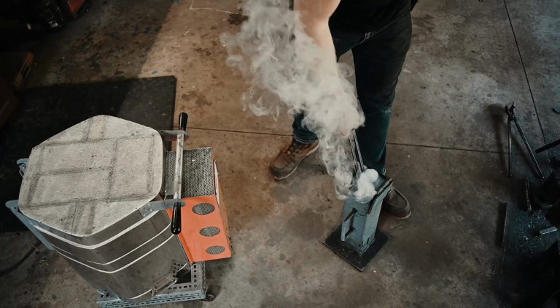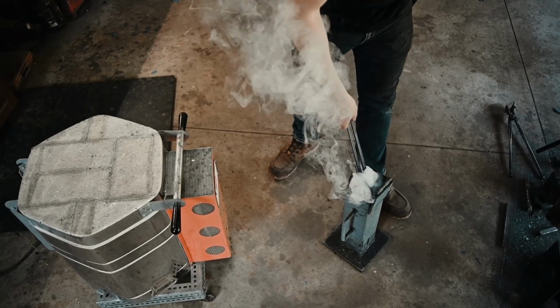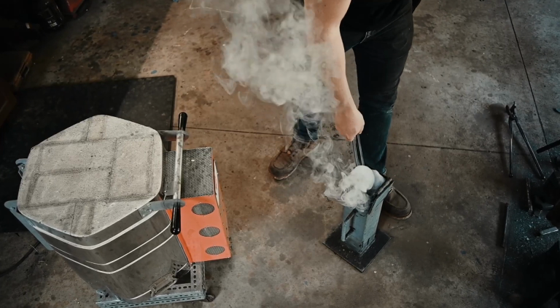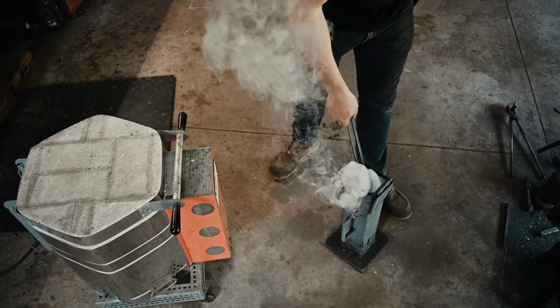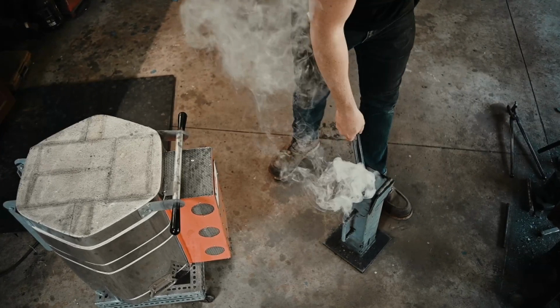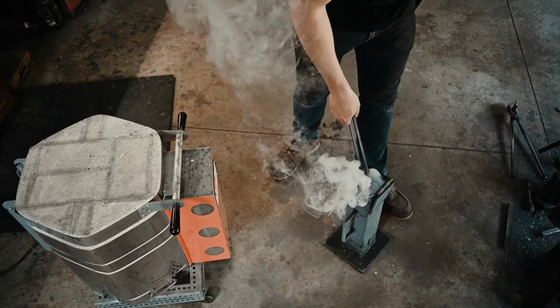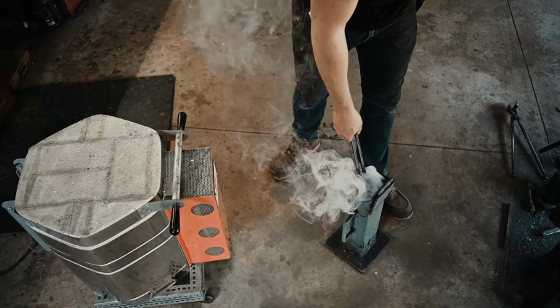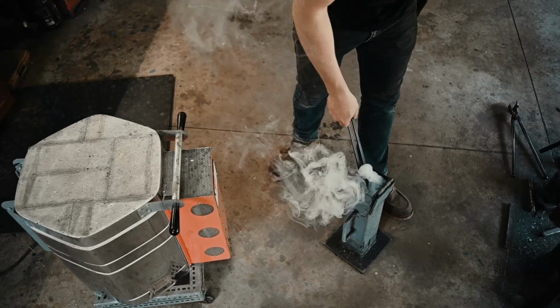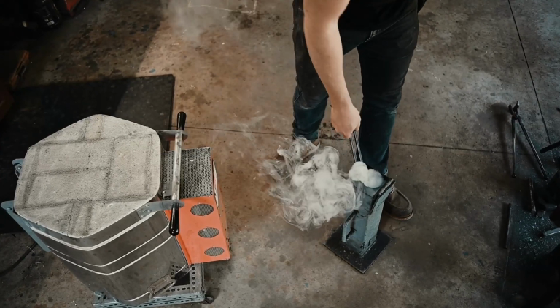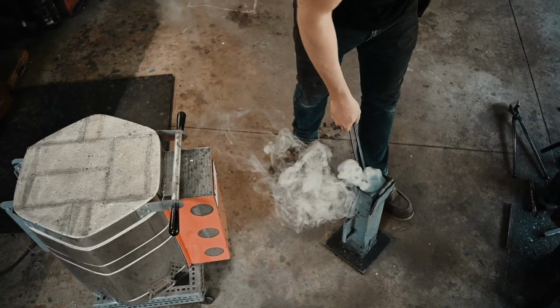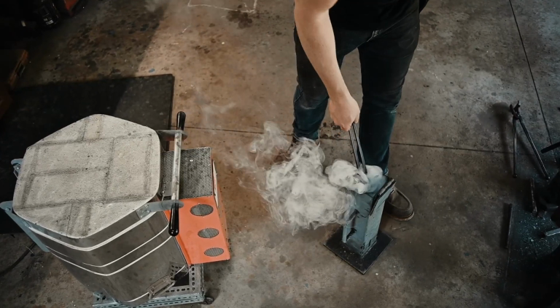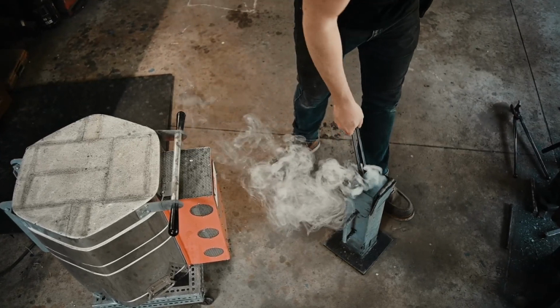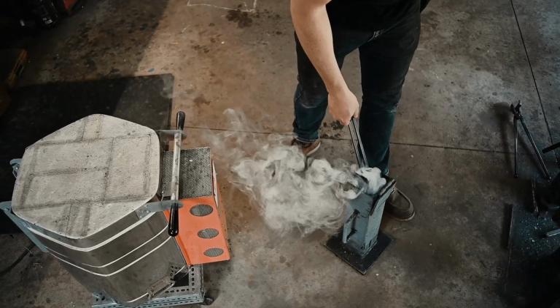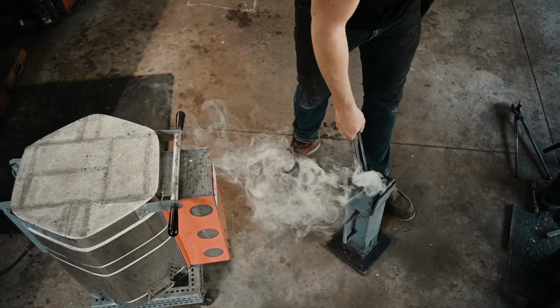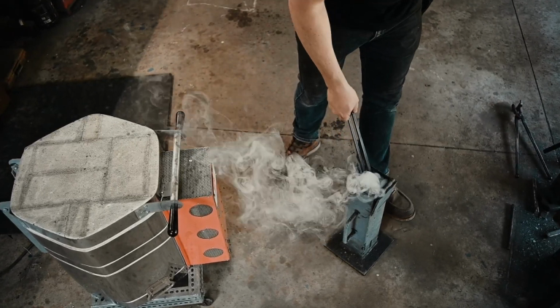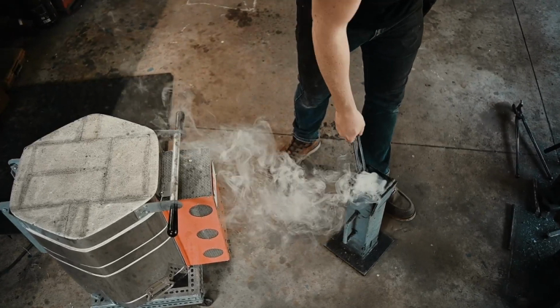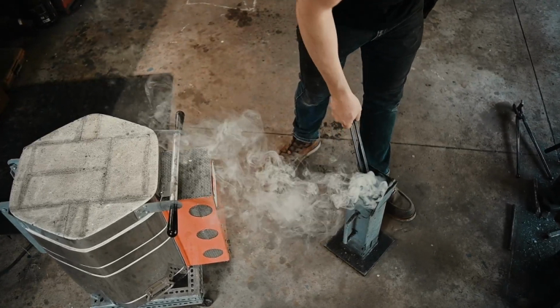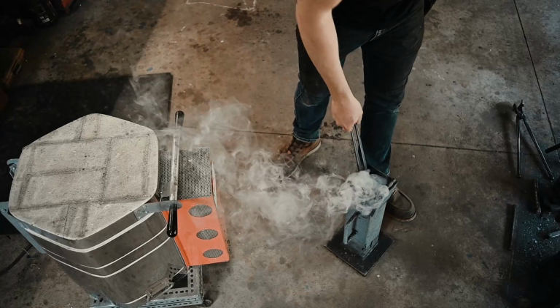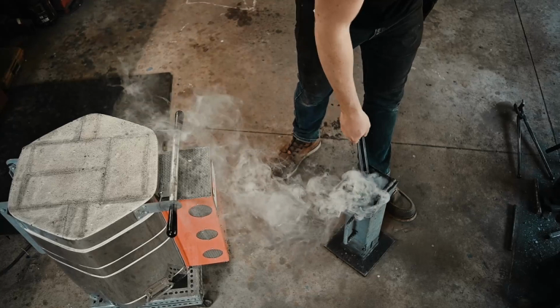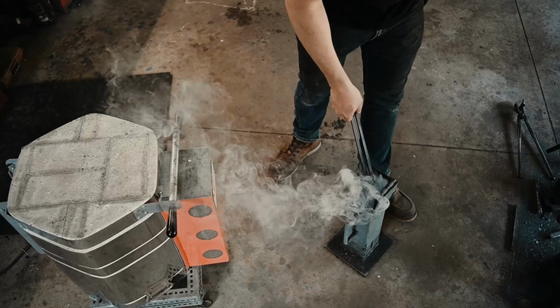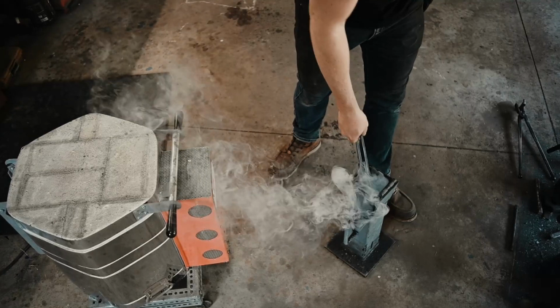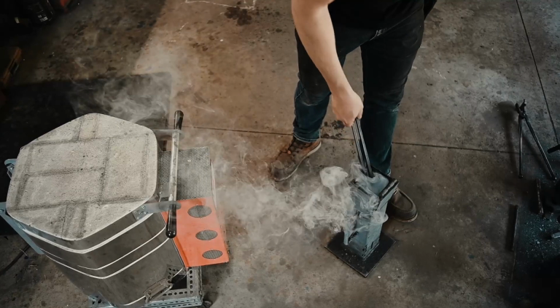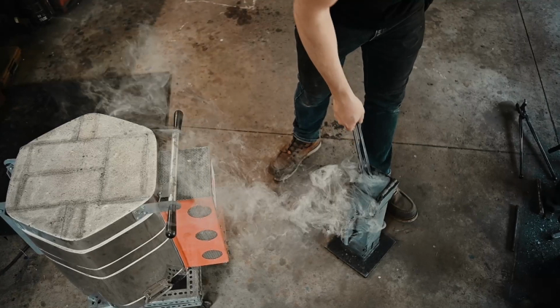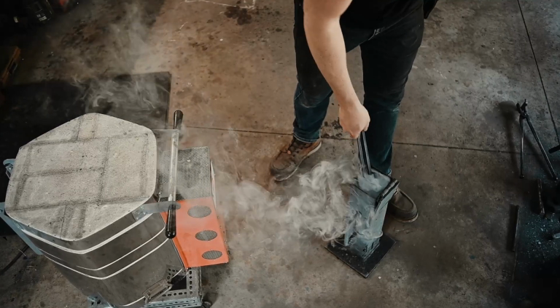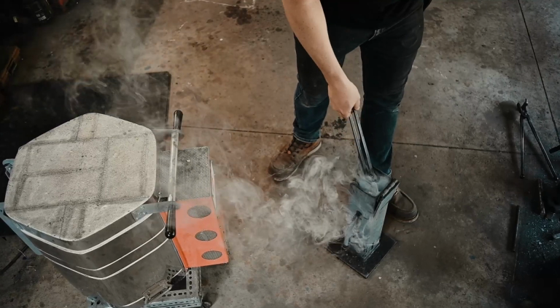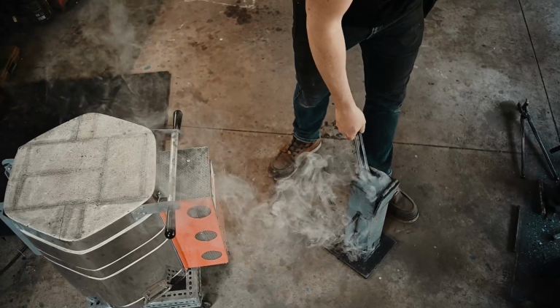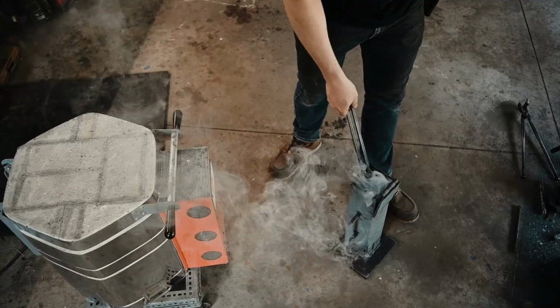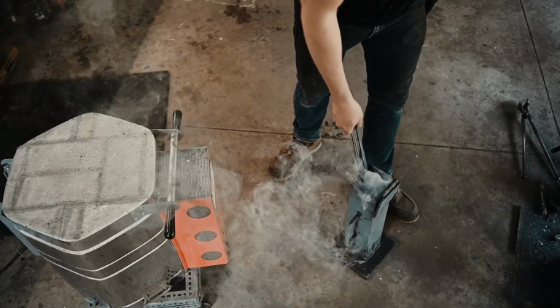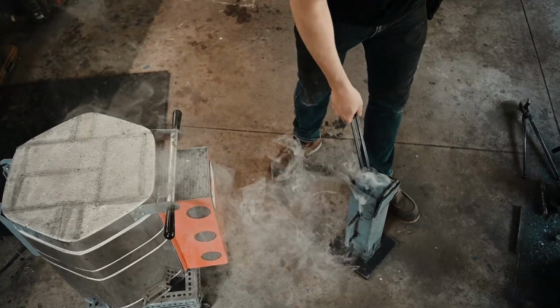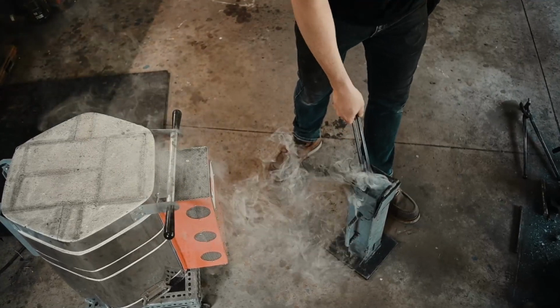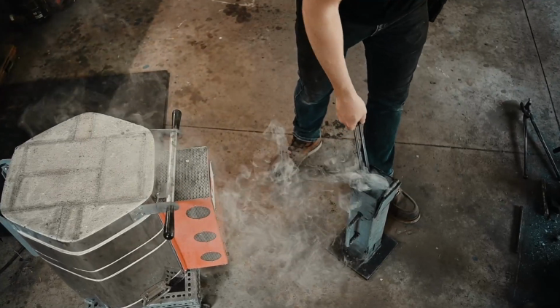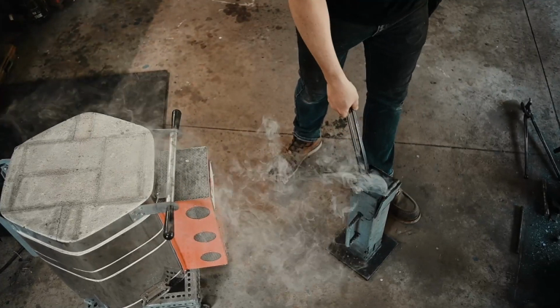After I quench it, I temper it. This steel I temper at 350°F for two cycles at two hours per cycle.